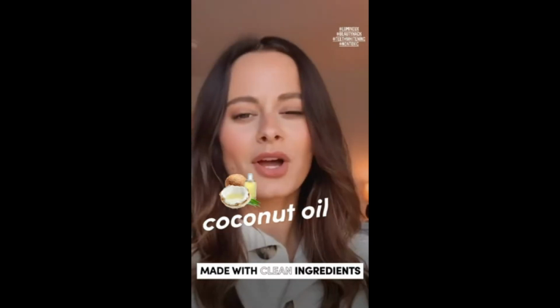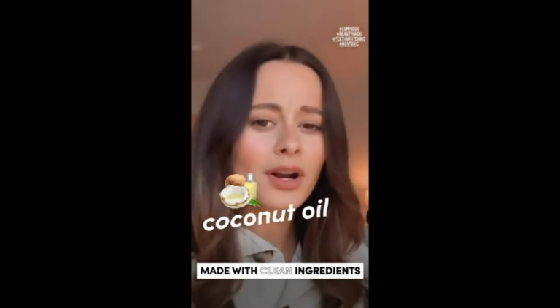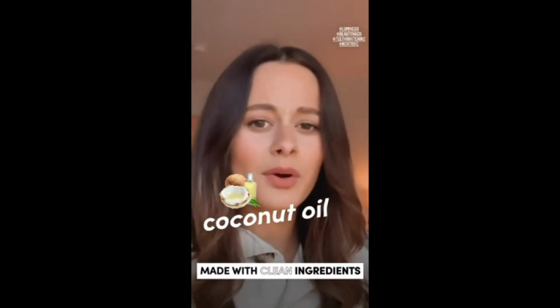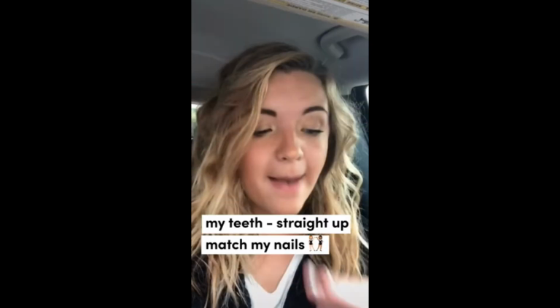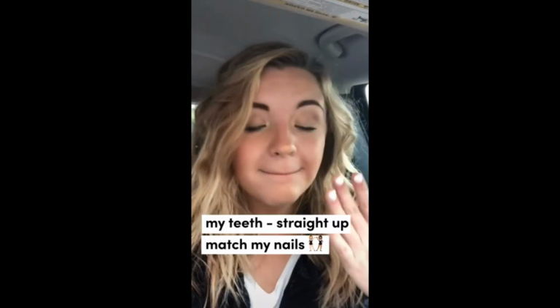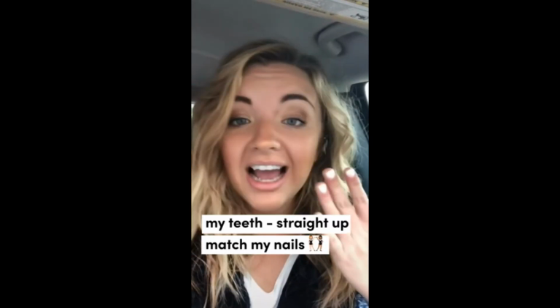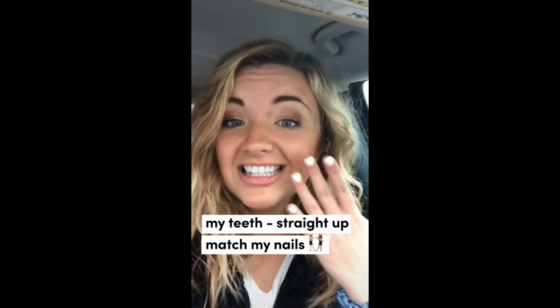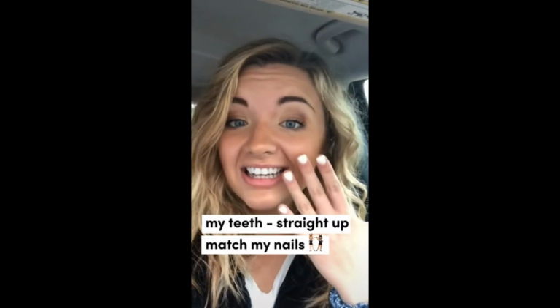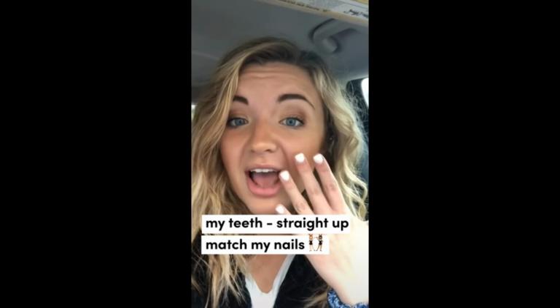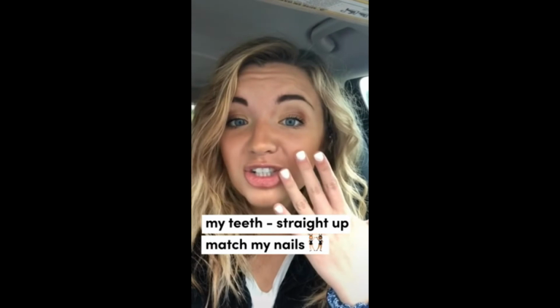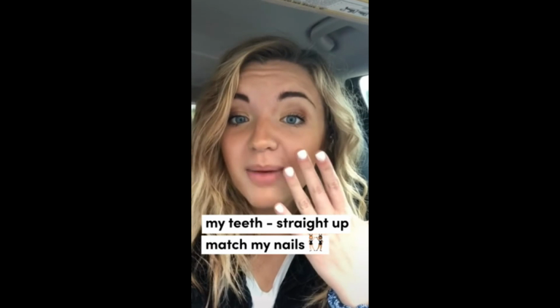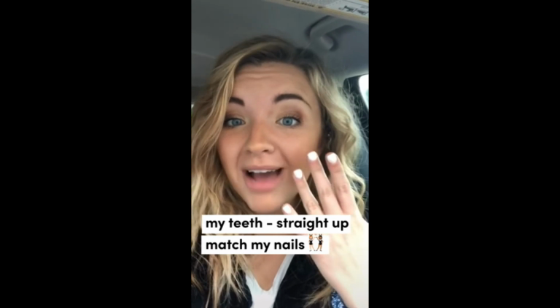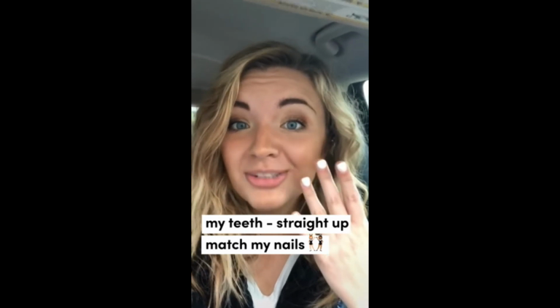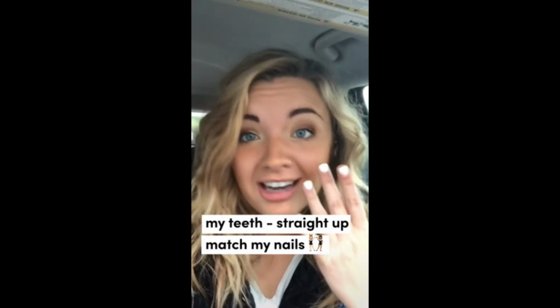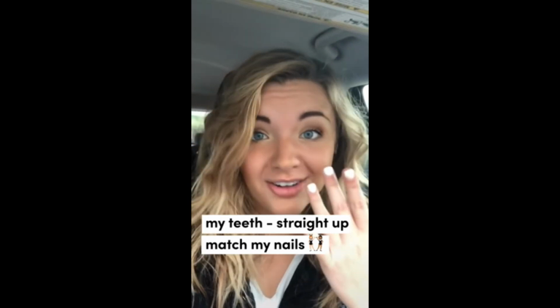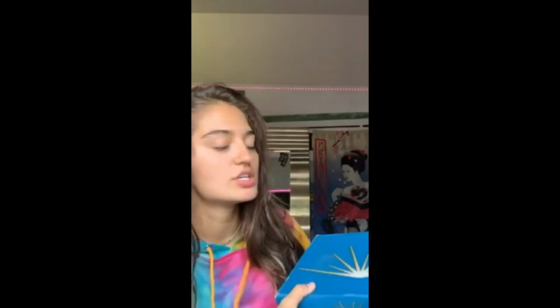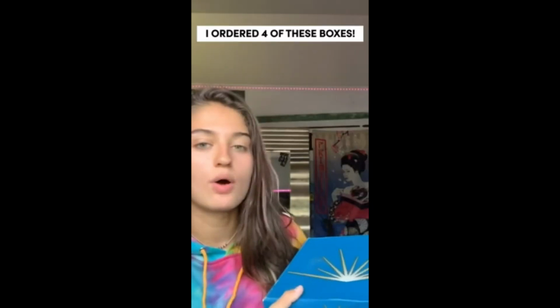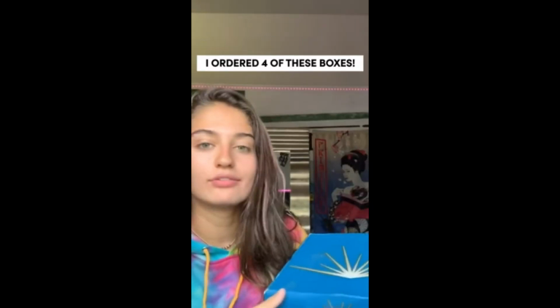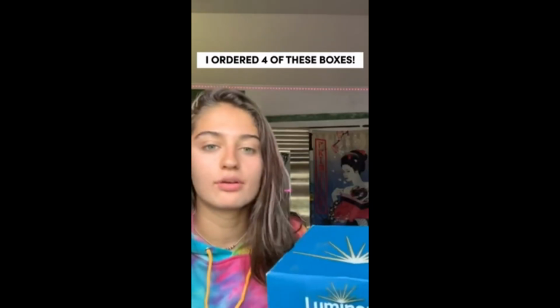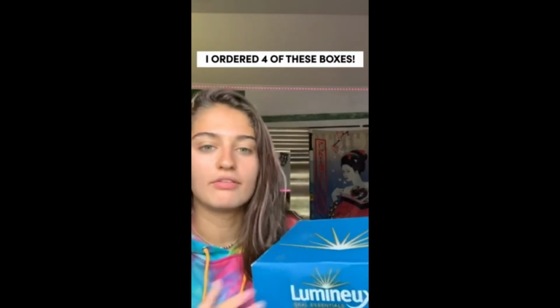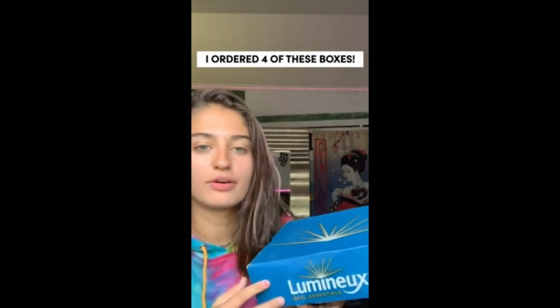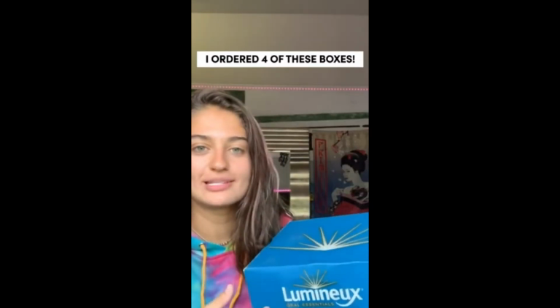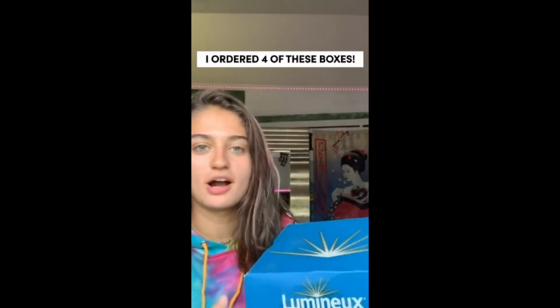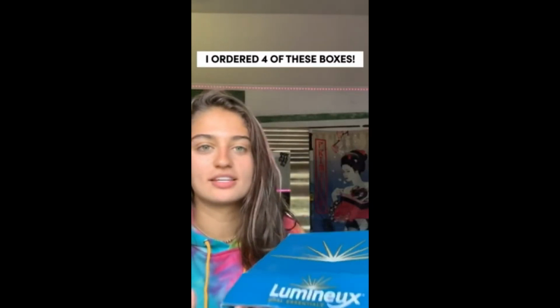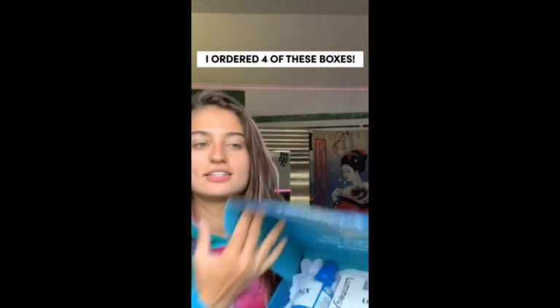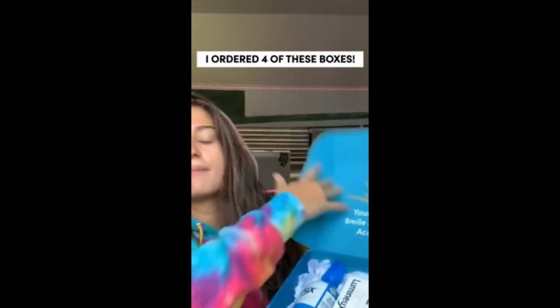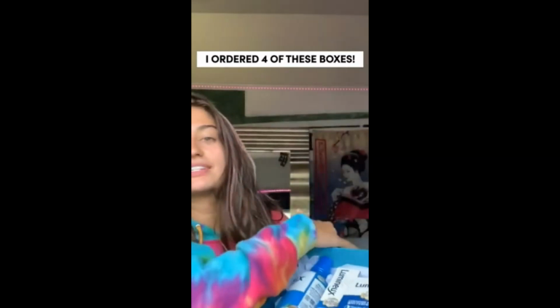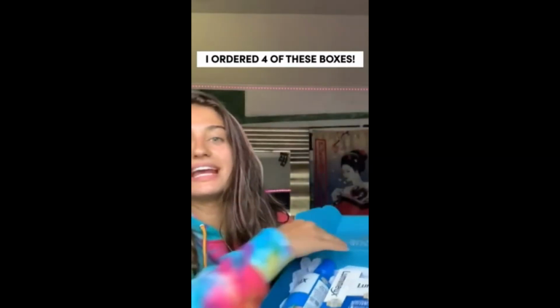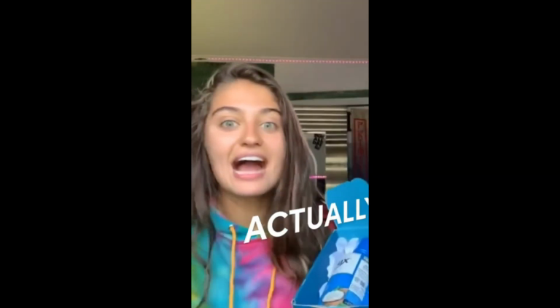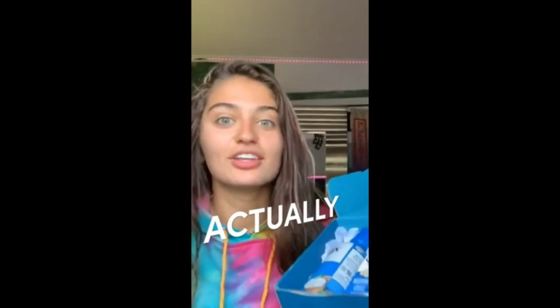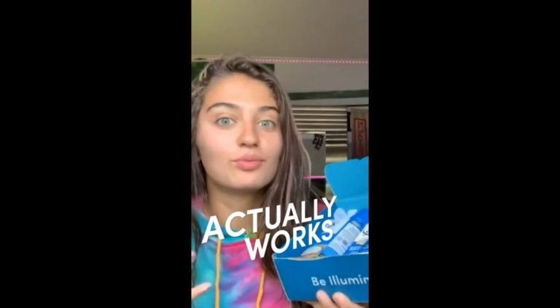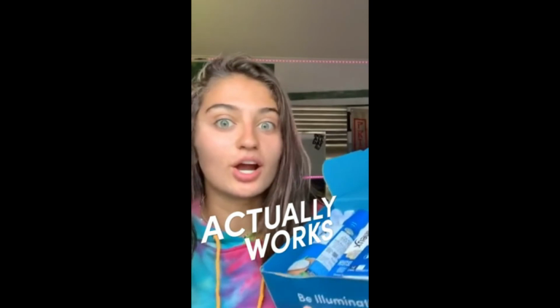coconut oil. My teeth straight up match my nails. So I've ordered about four of these boxes because they actually work.